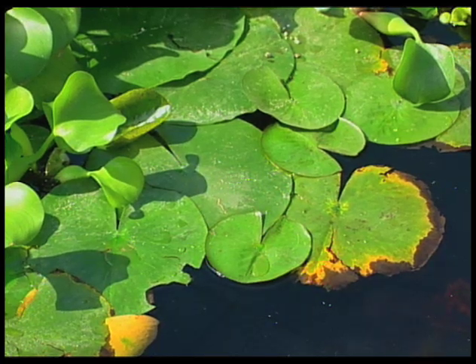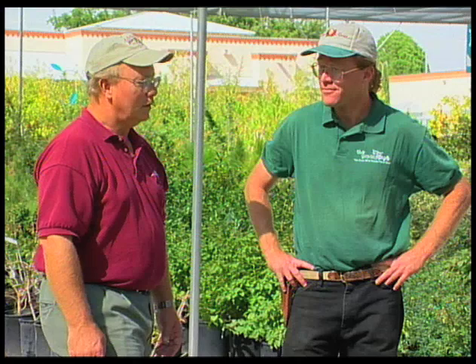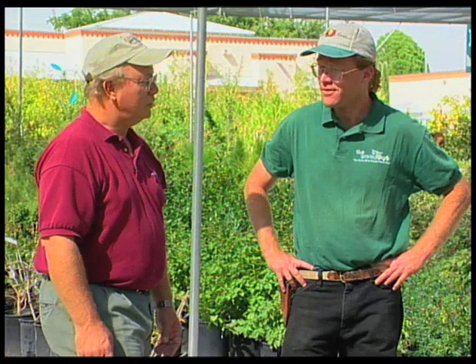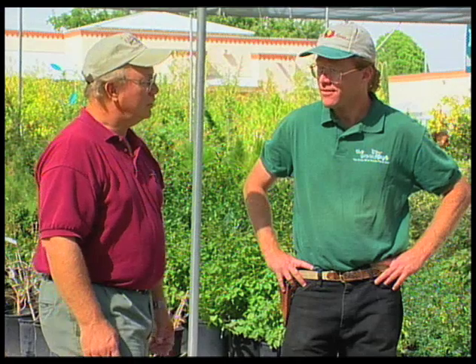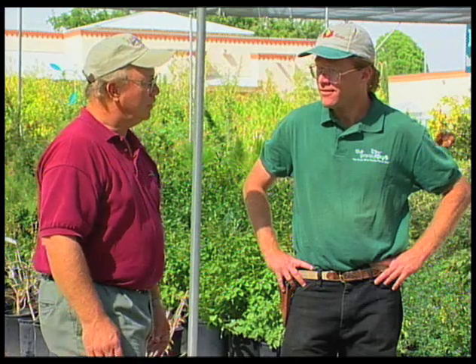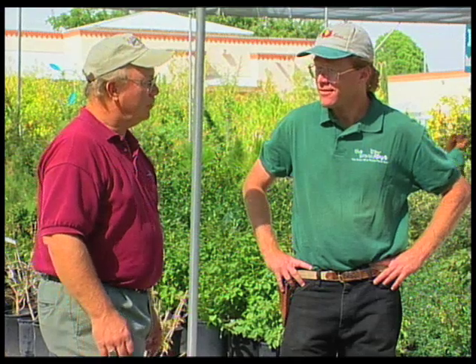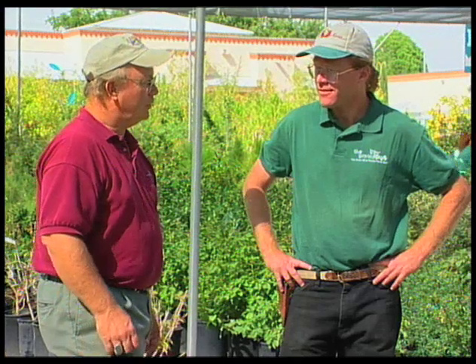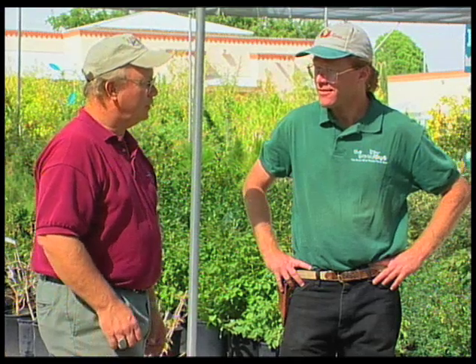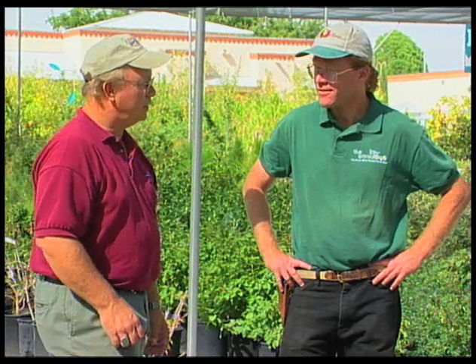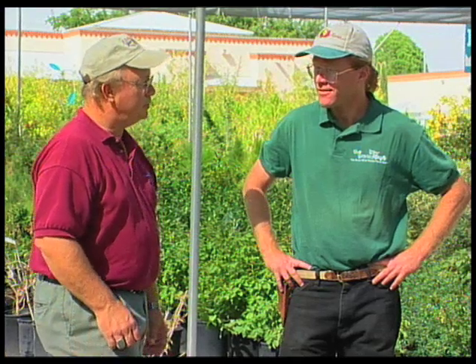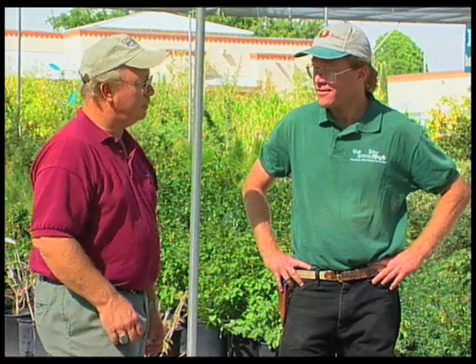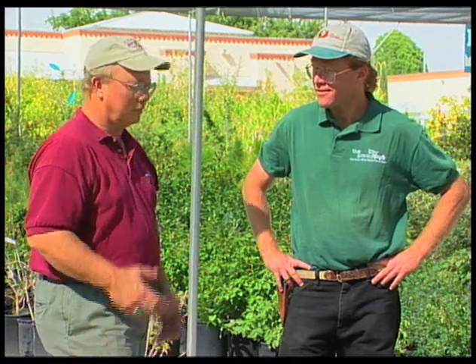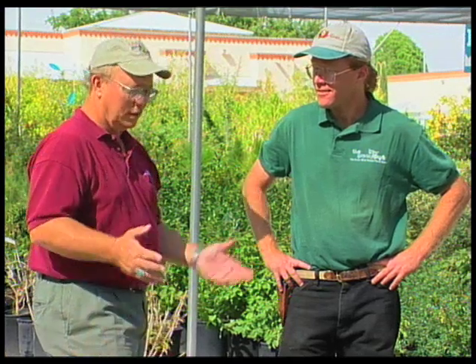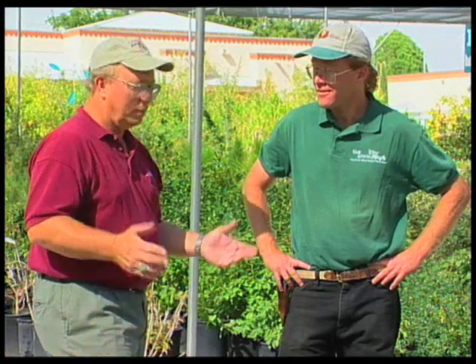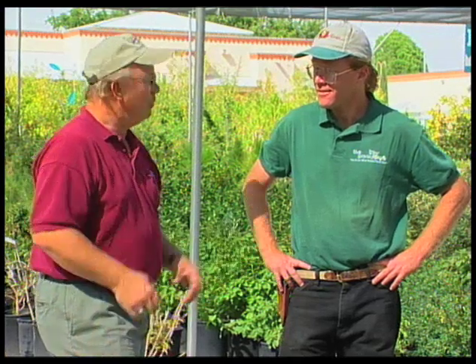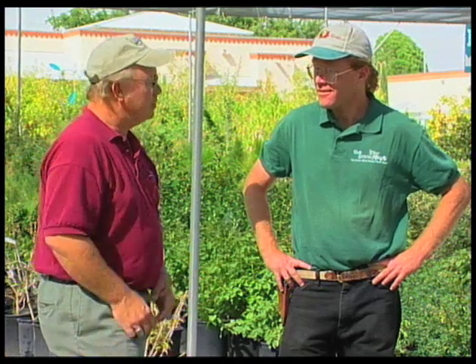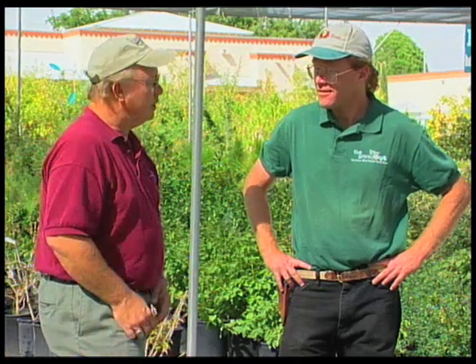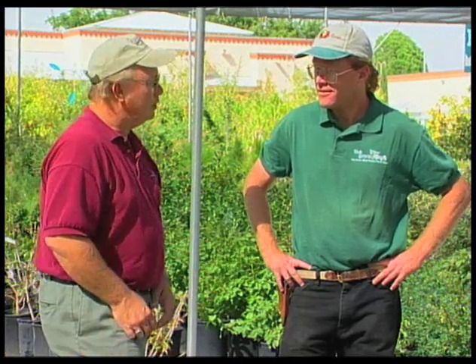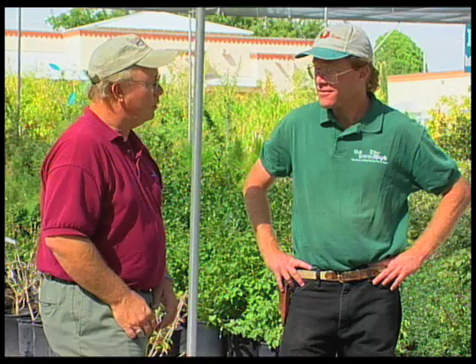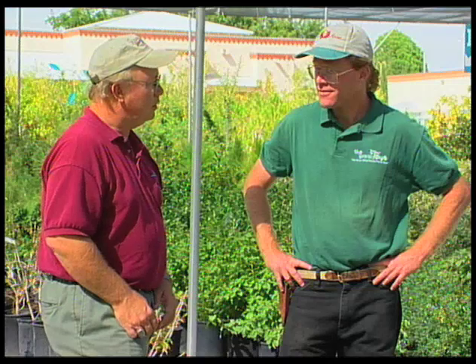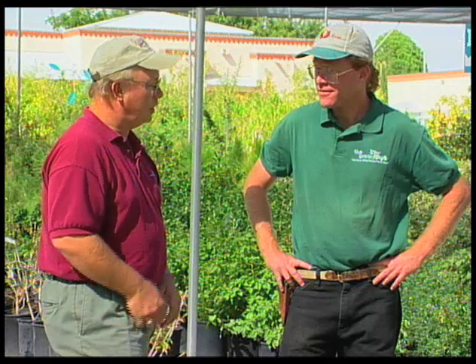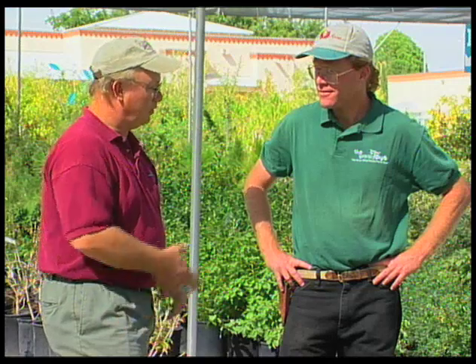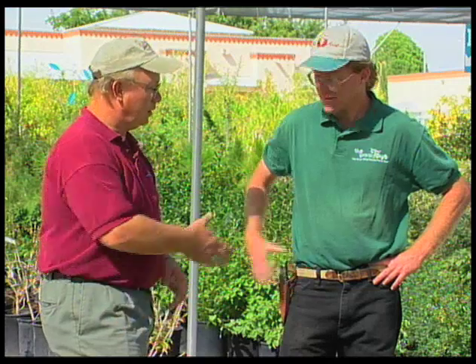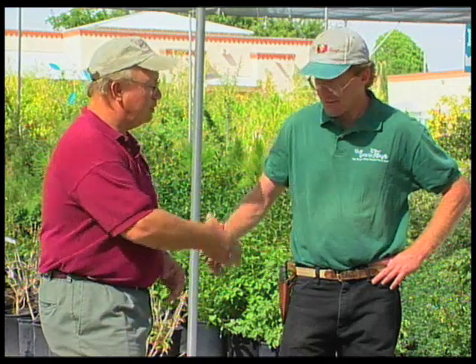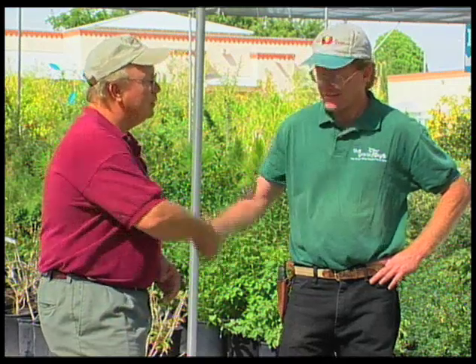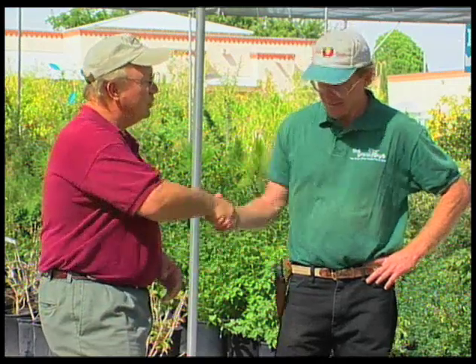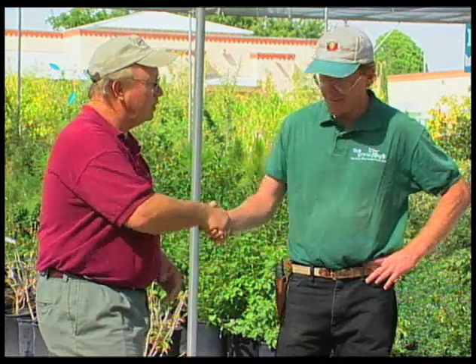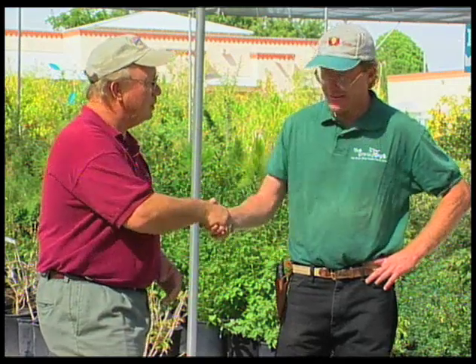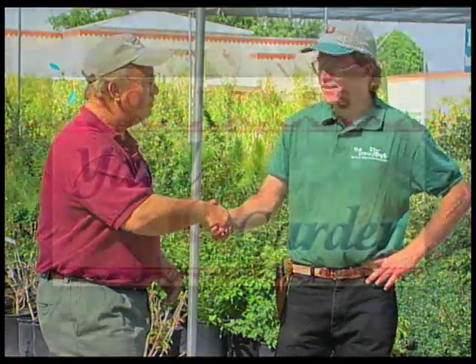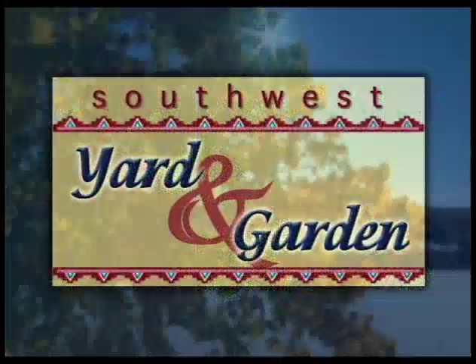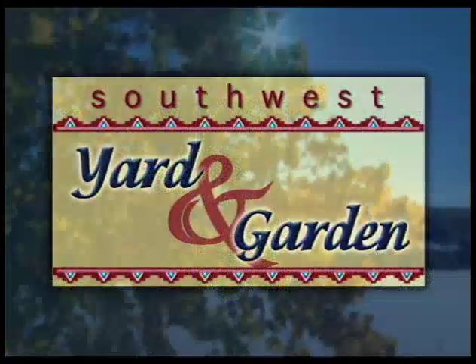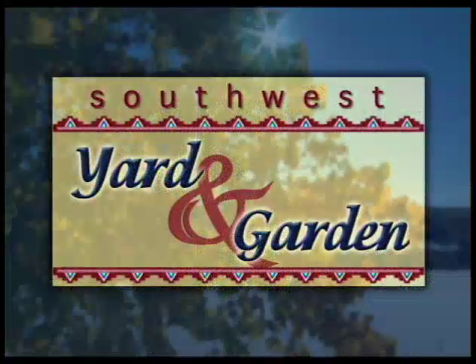Joe, thank you very much for the tips on pond management here during the winter, and thank you for being on Southwest Yard and Garden. Thanks for having me, John.